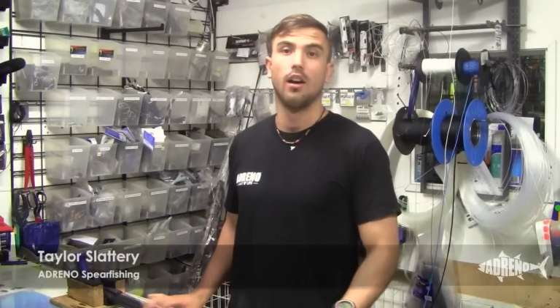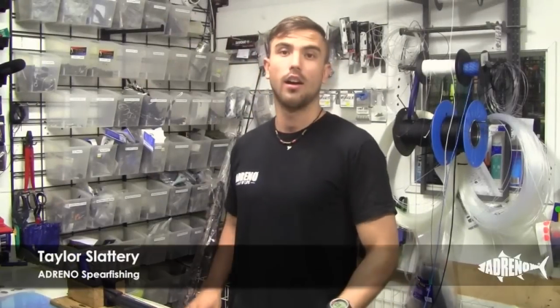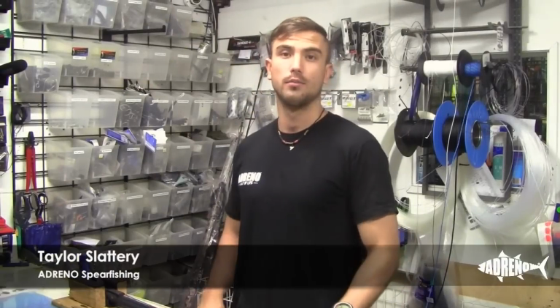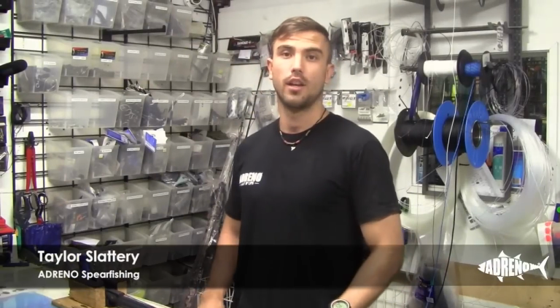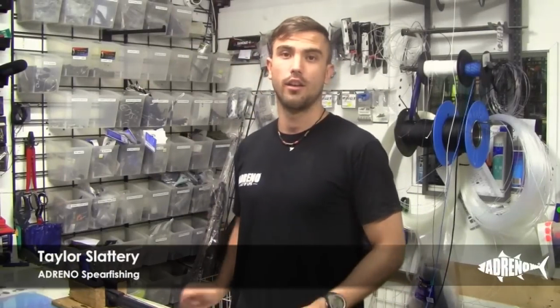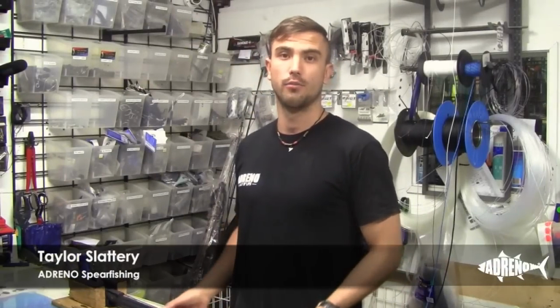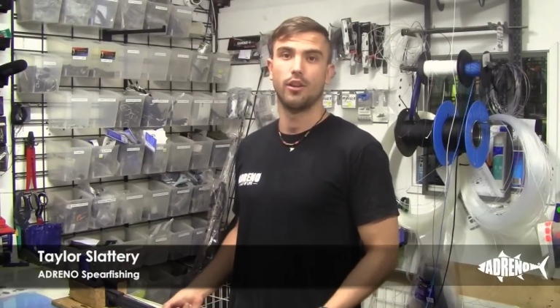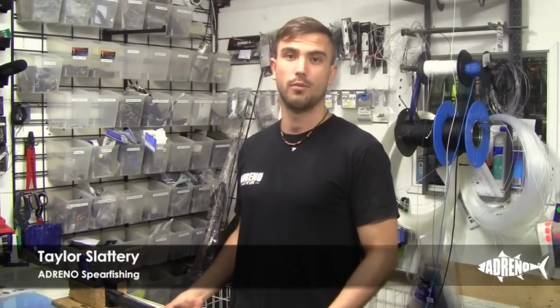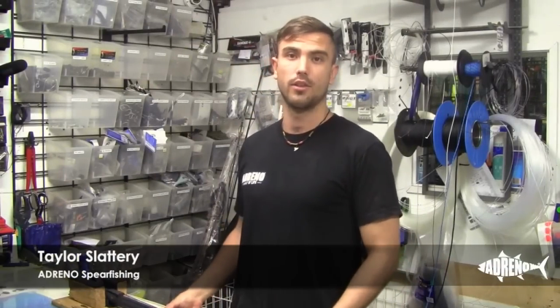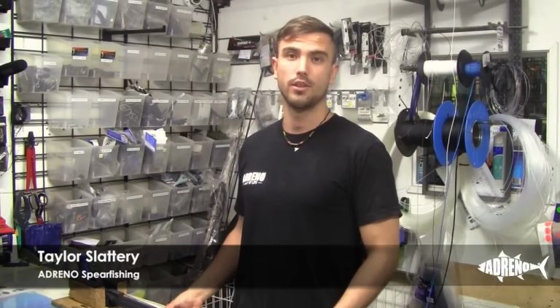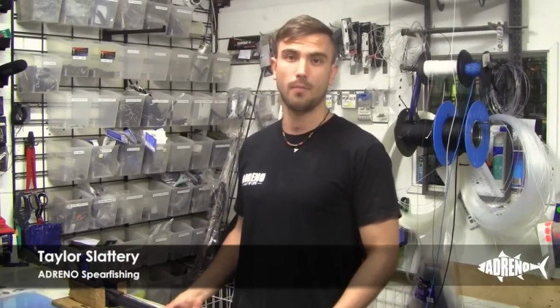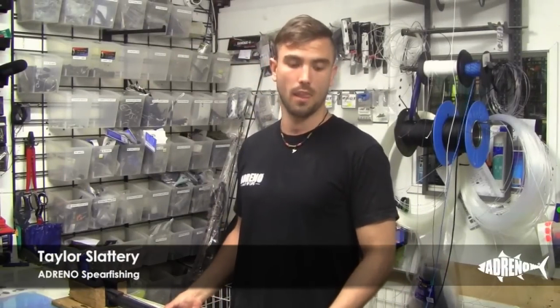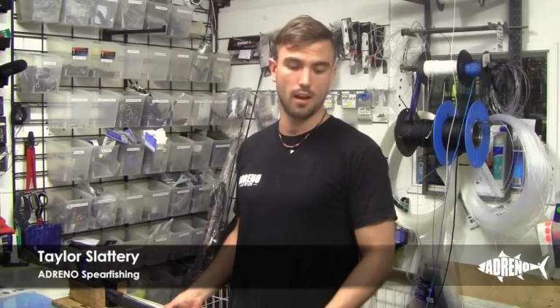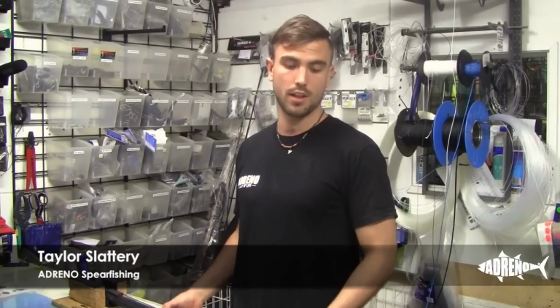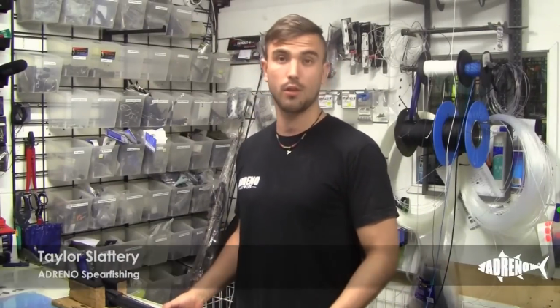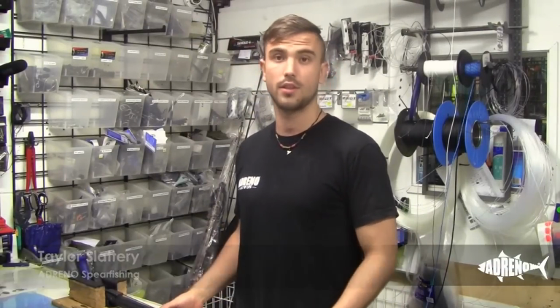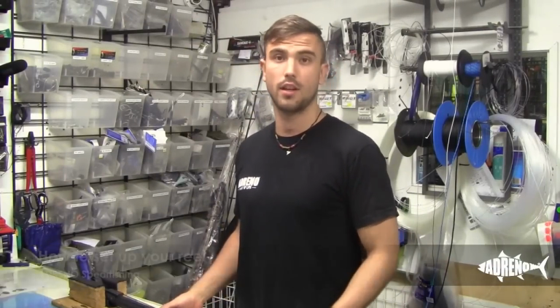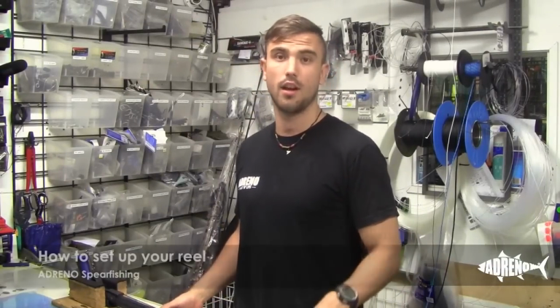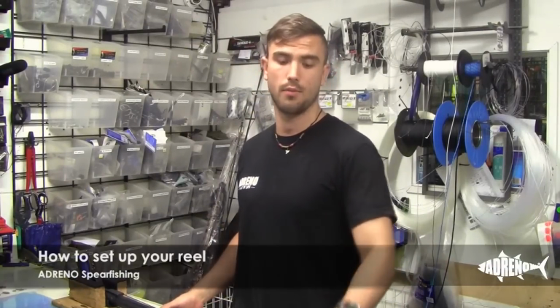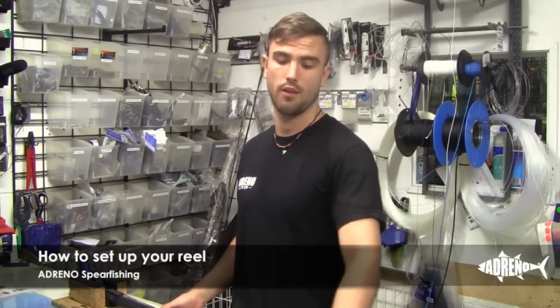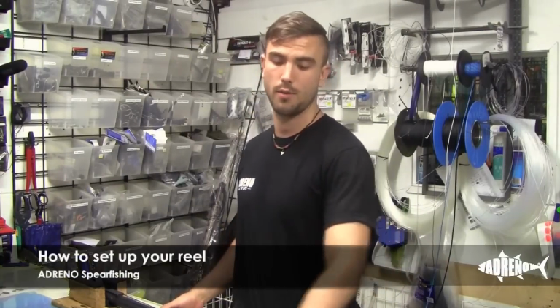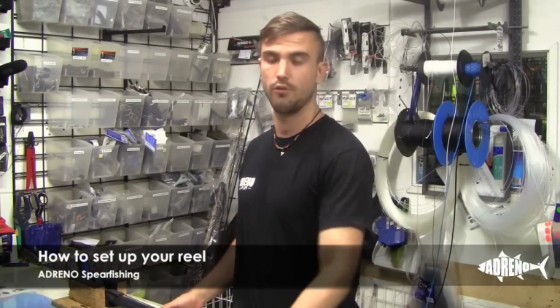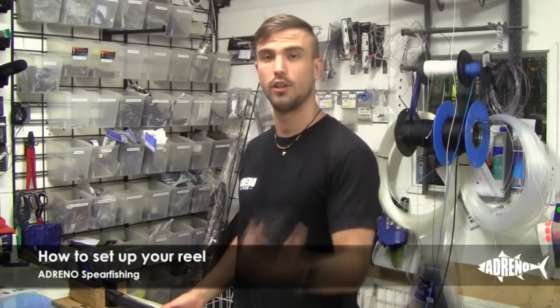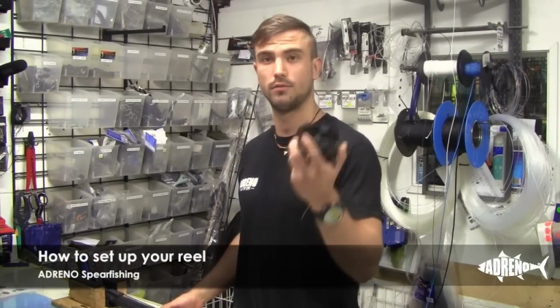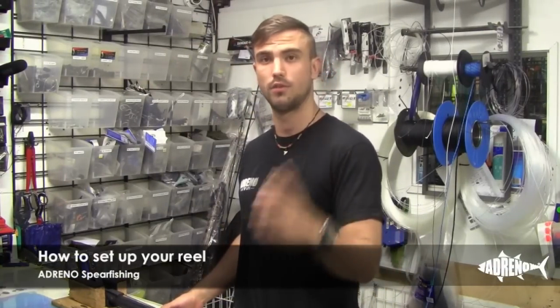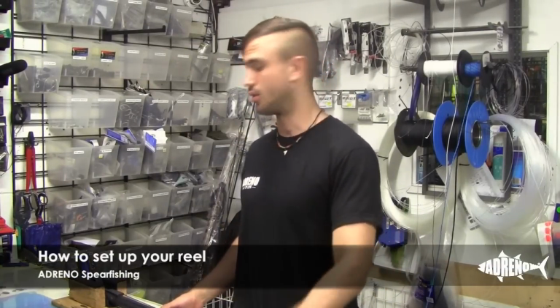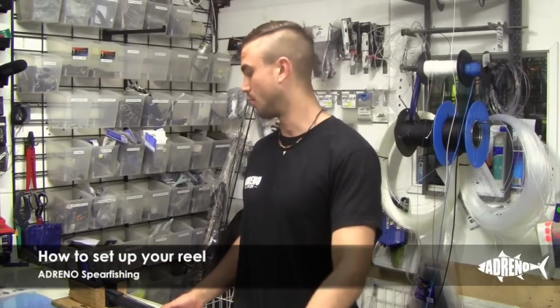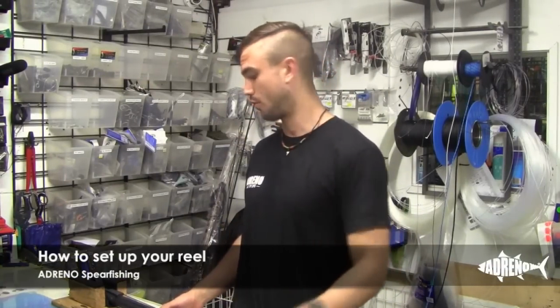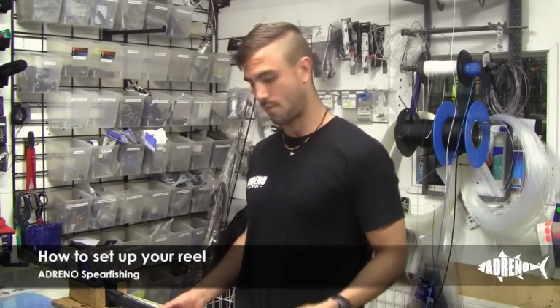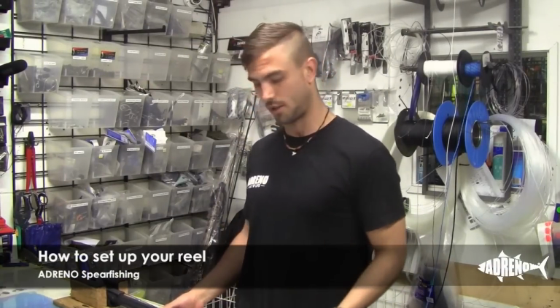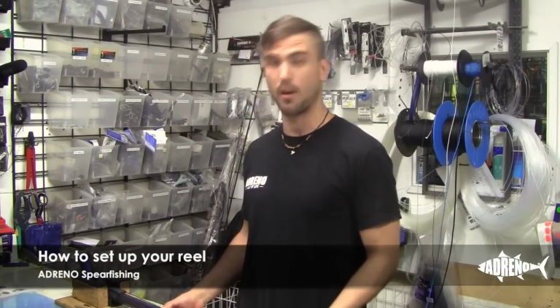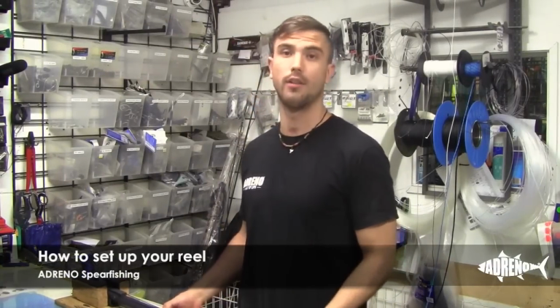Hi, I'm Taylor here from Adreno Spearfishing. Today we're going to be setting up a Rob Allen reel onto a Rob Allen sparrow.